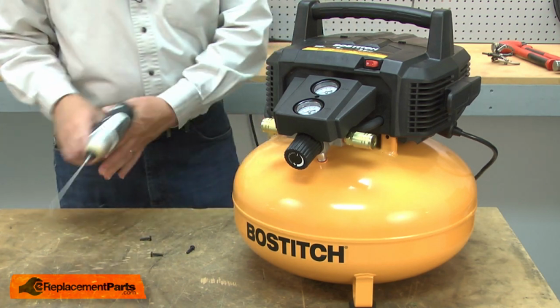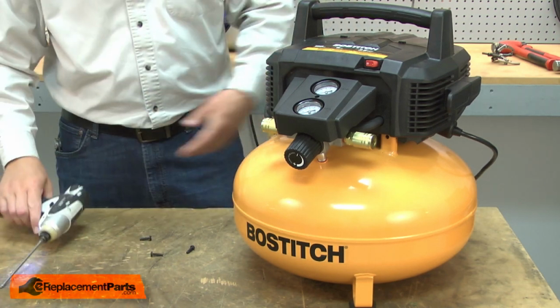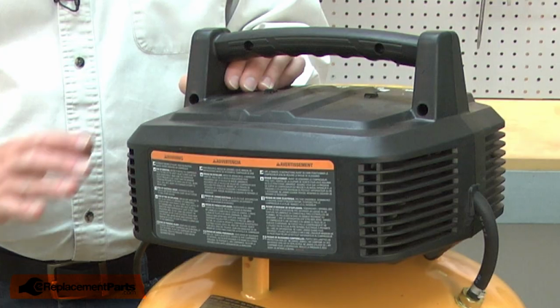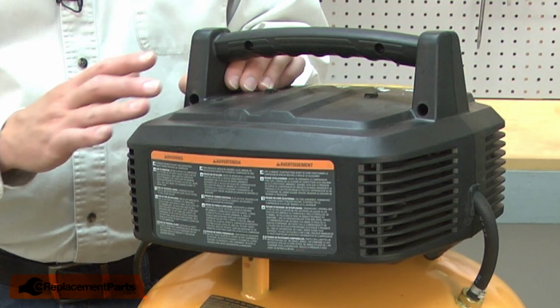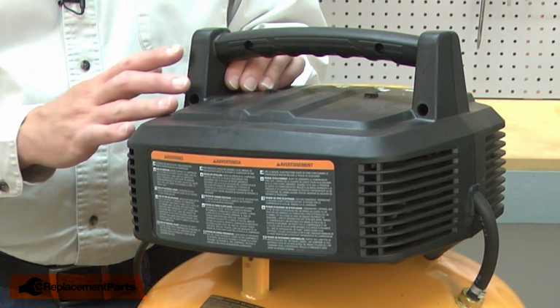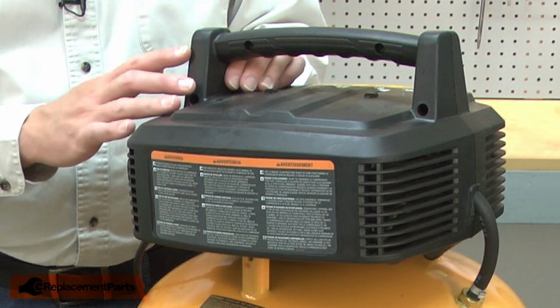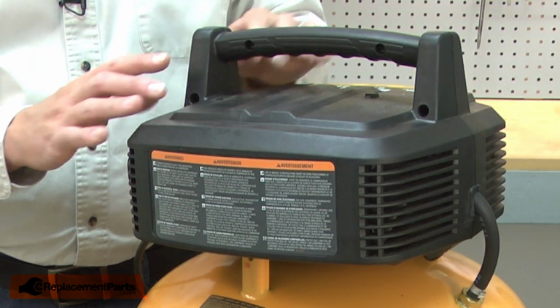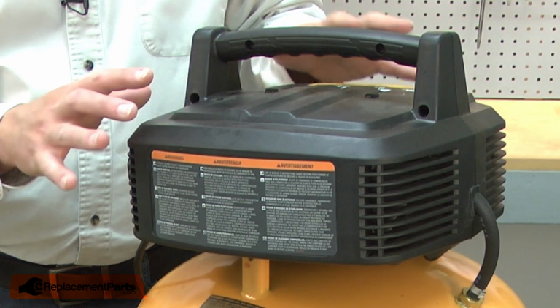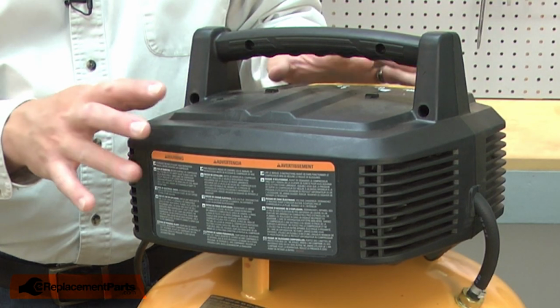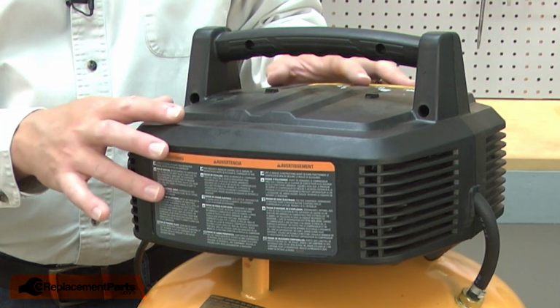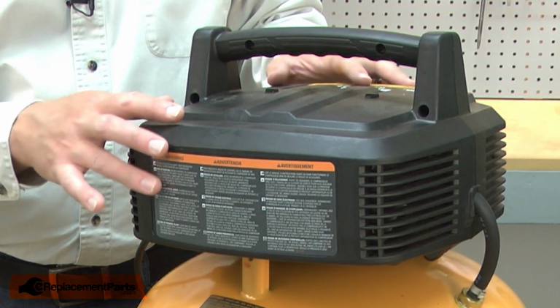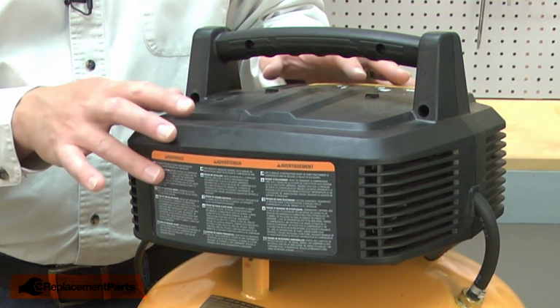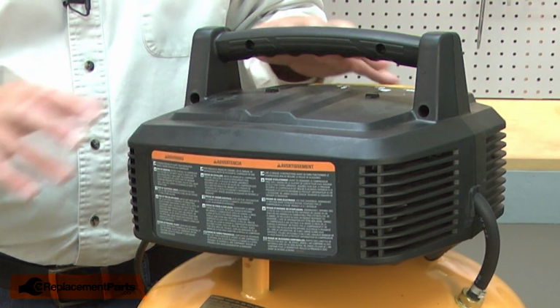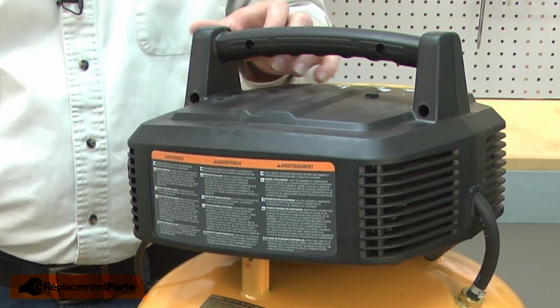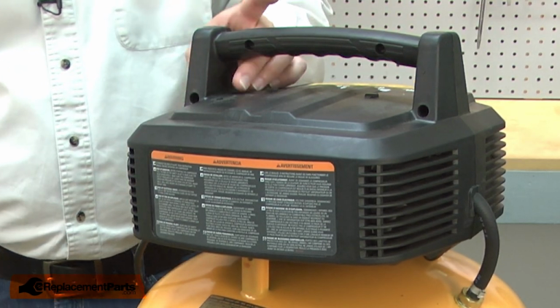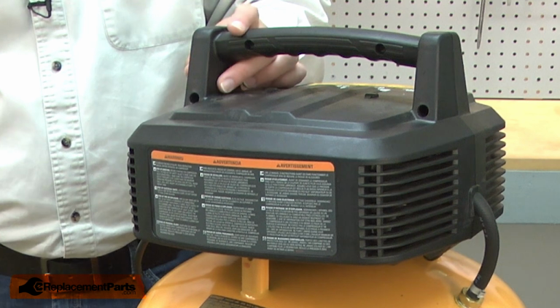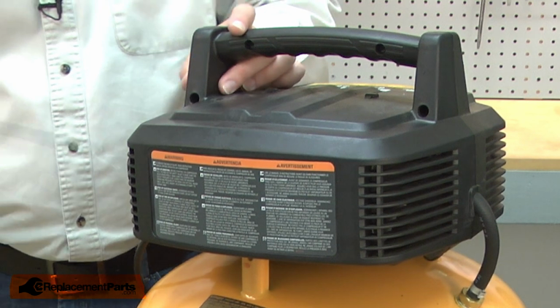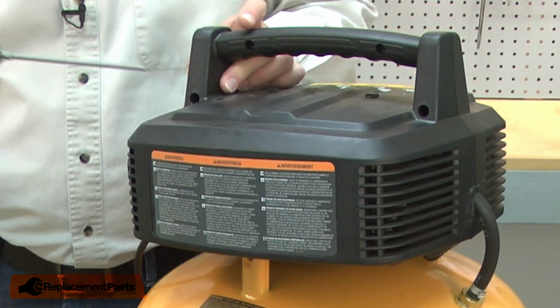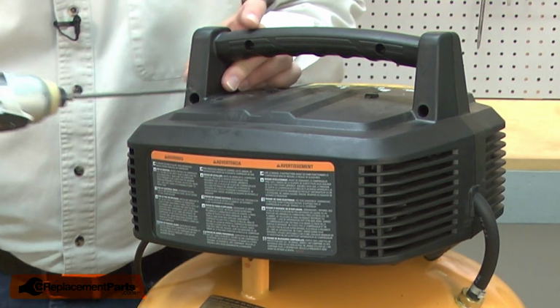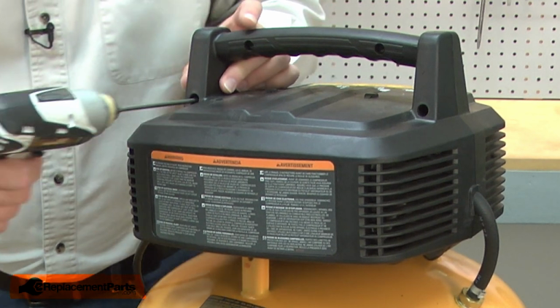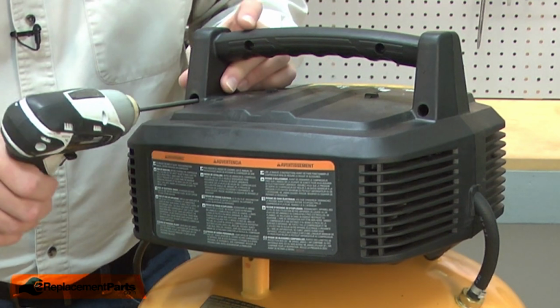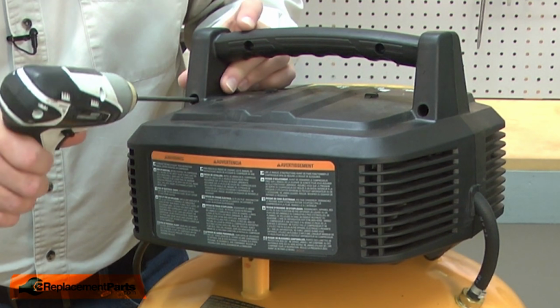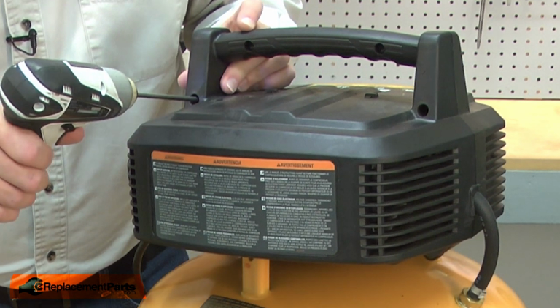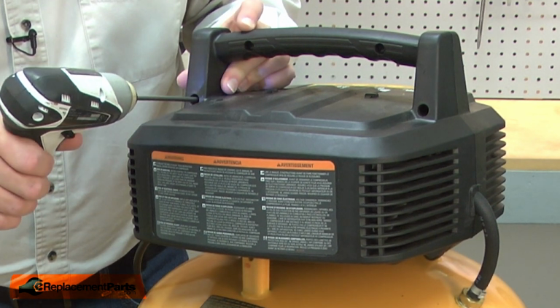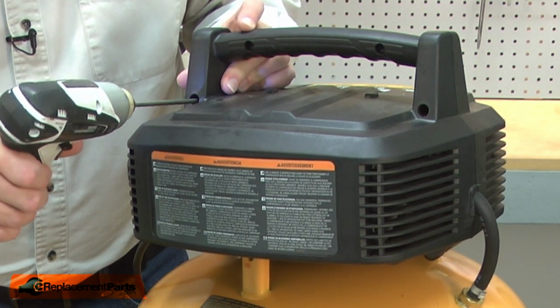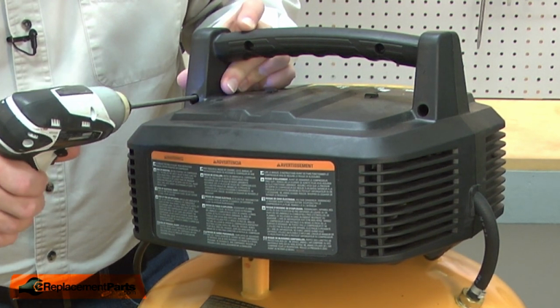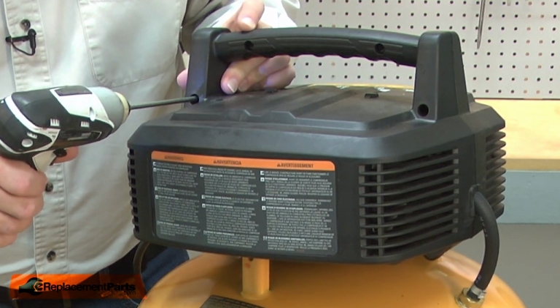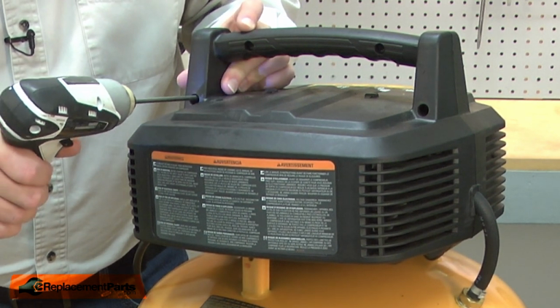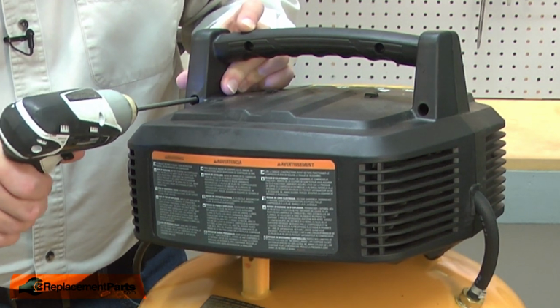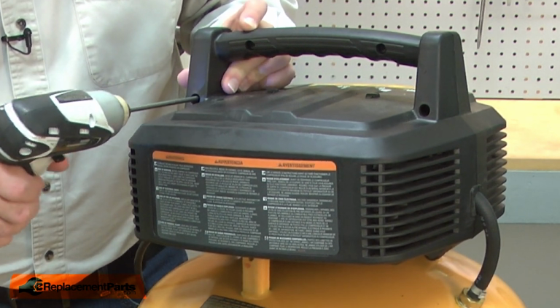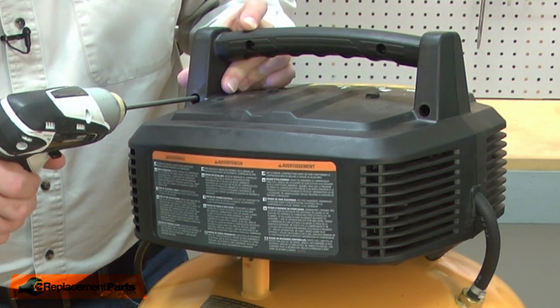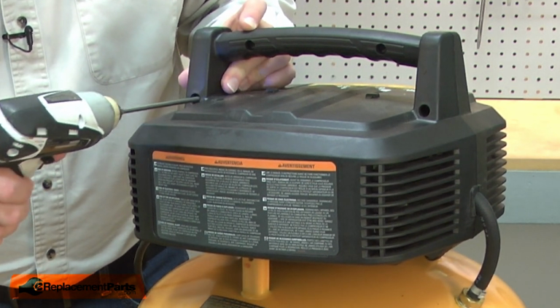Now remove the screws that secure the two halves of the pump housing. Now remove the pump from the tank.